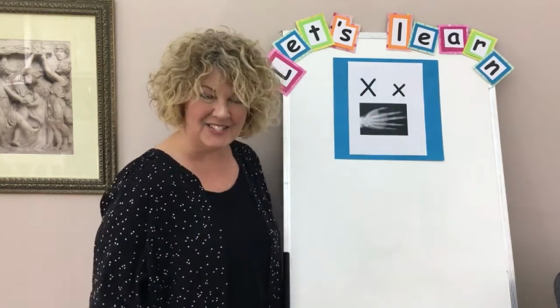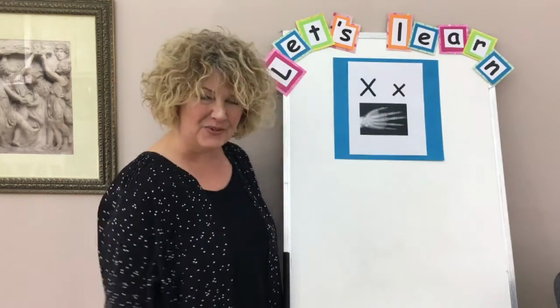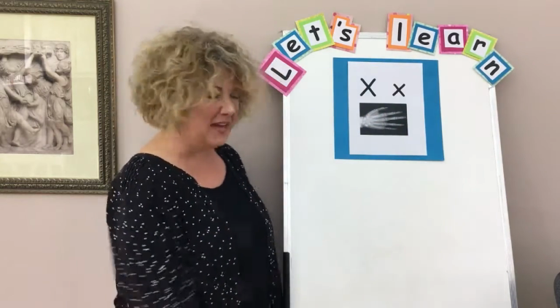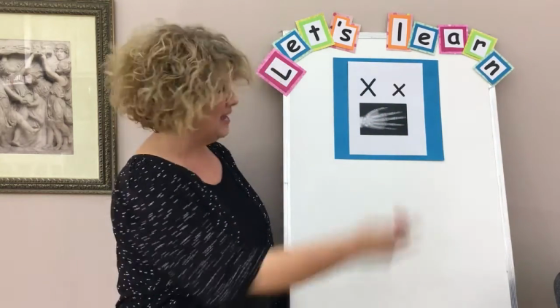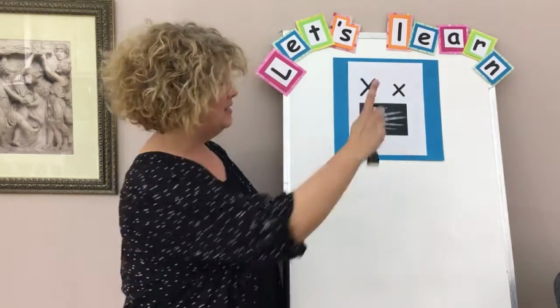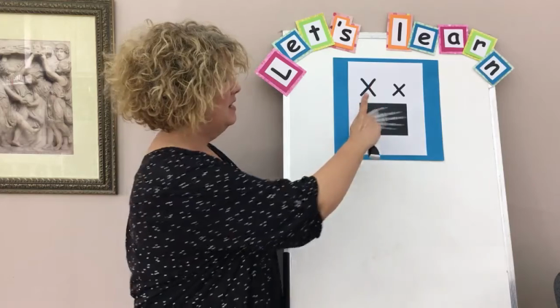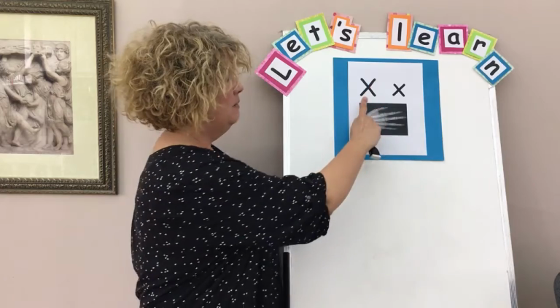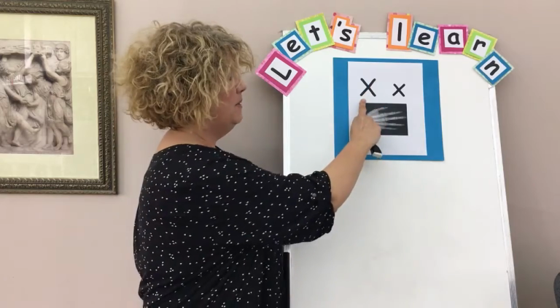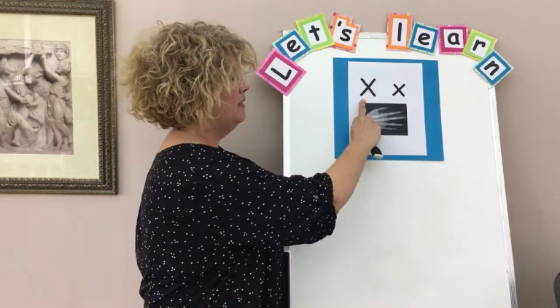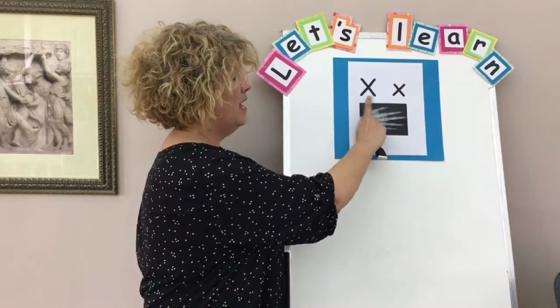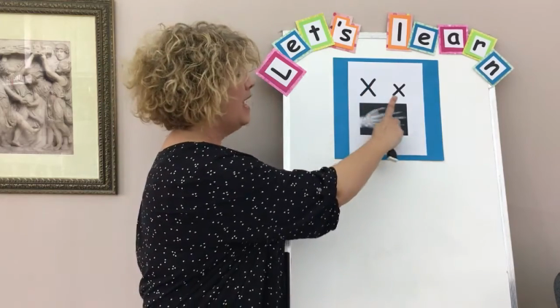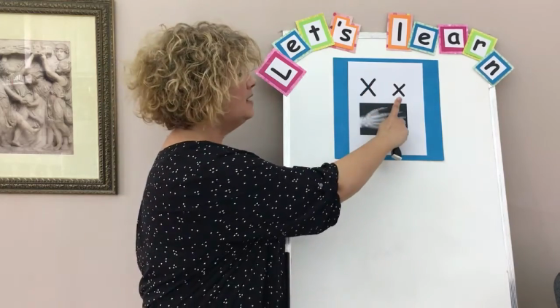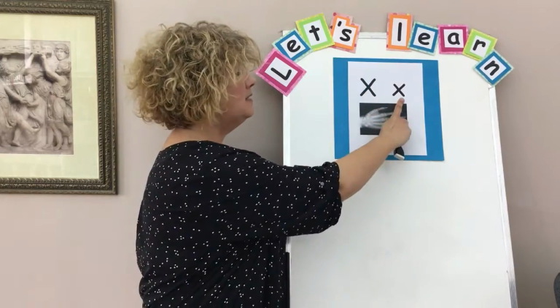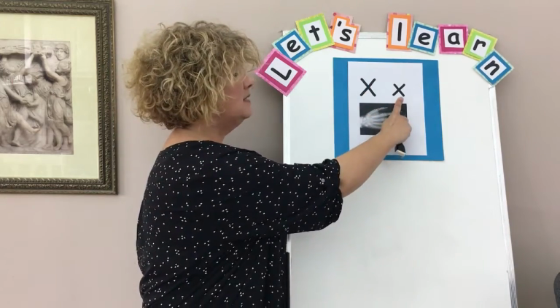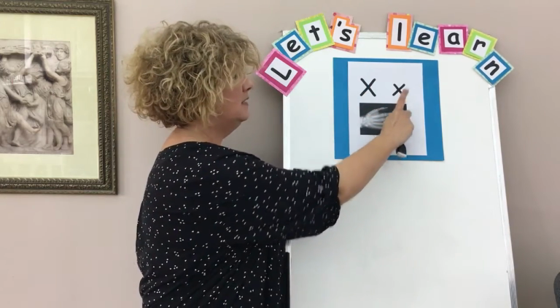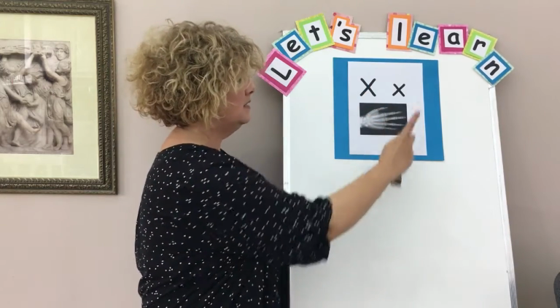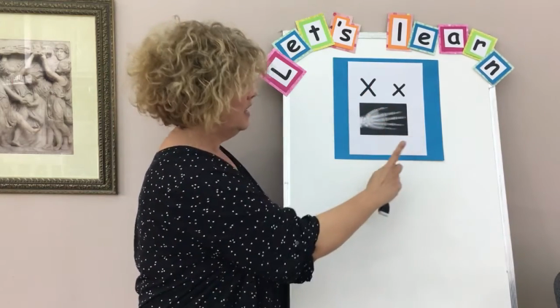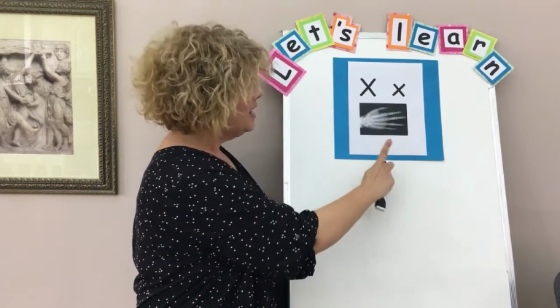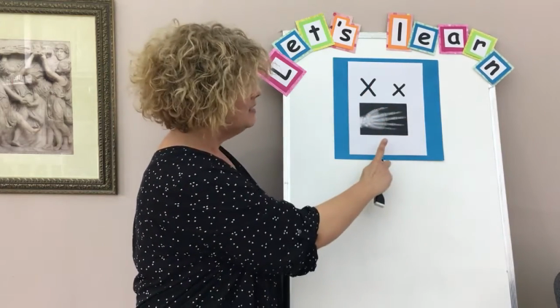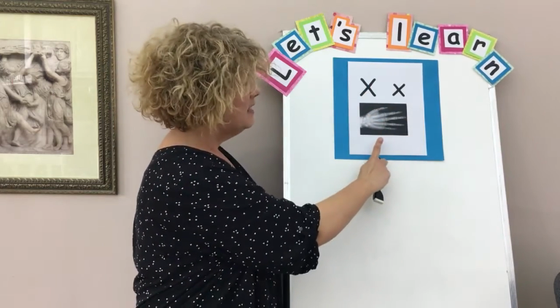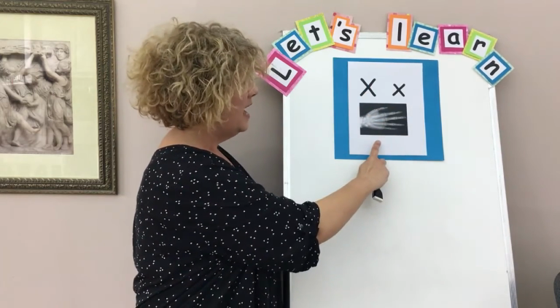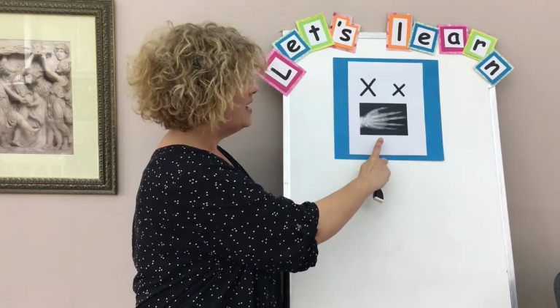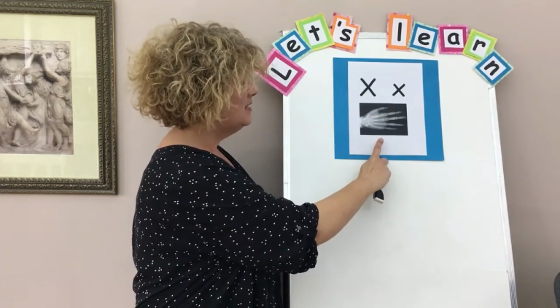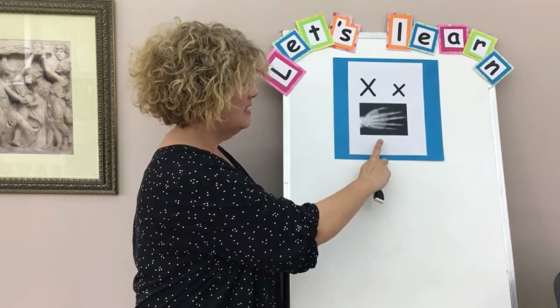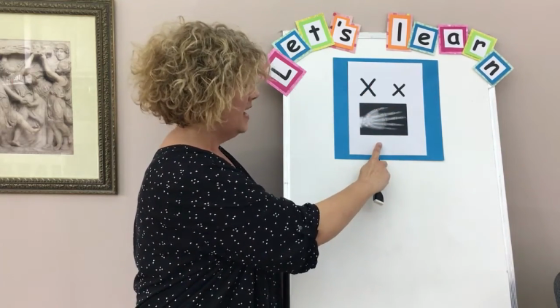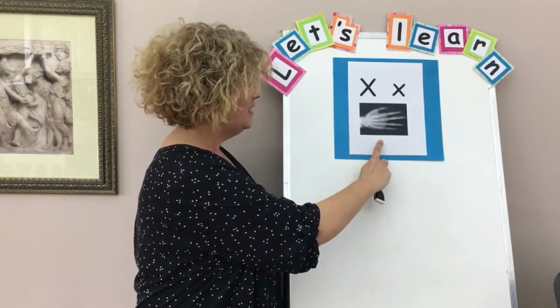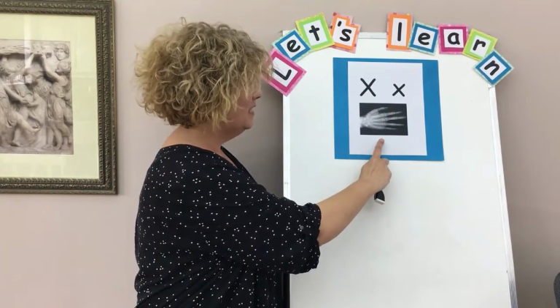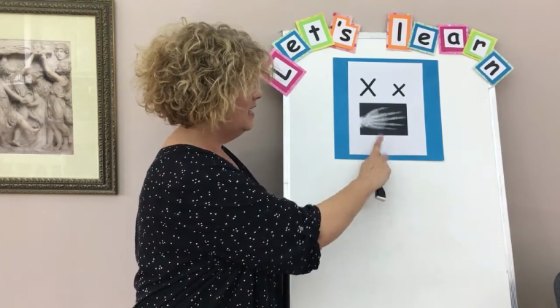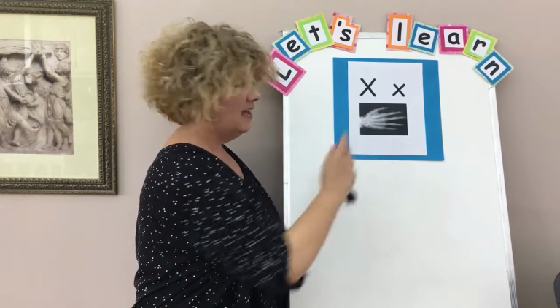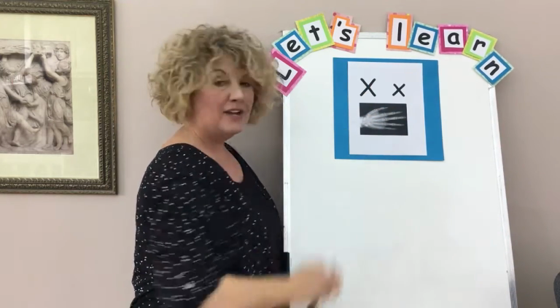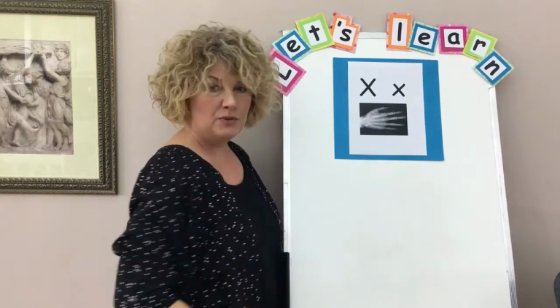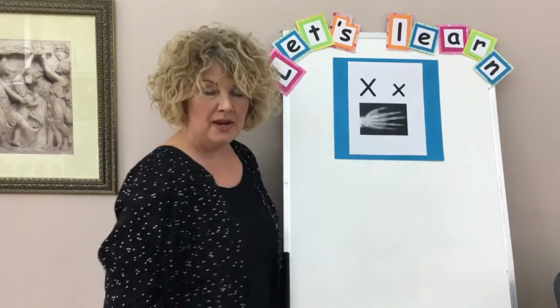Let's do that again. Big X, little x, x, x, x-ray.